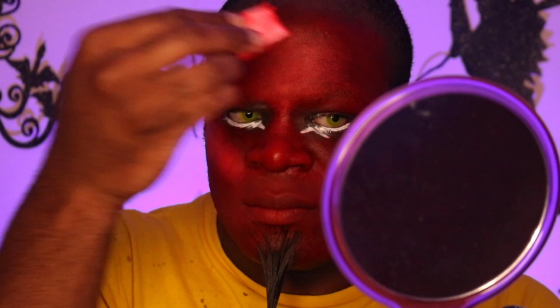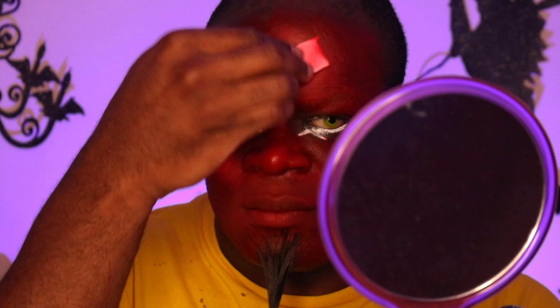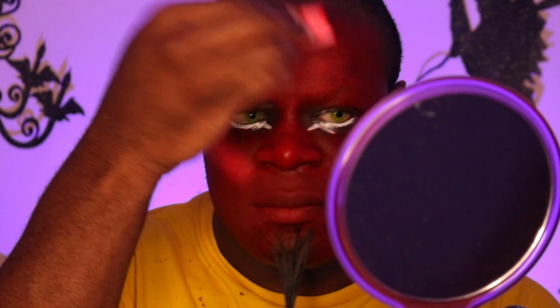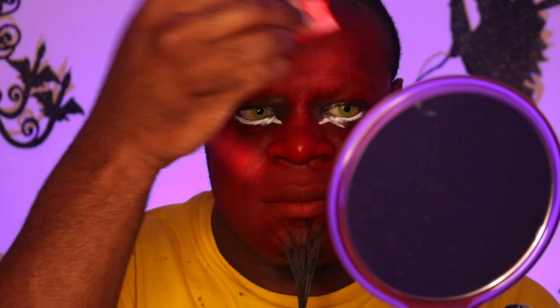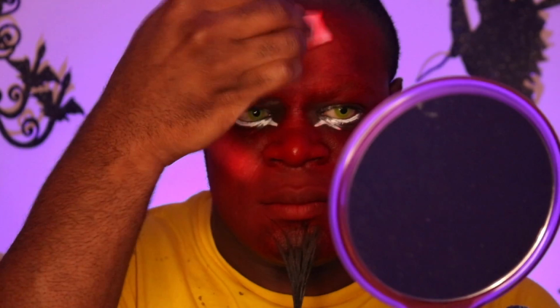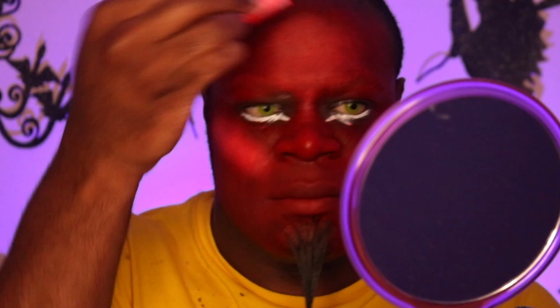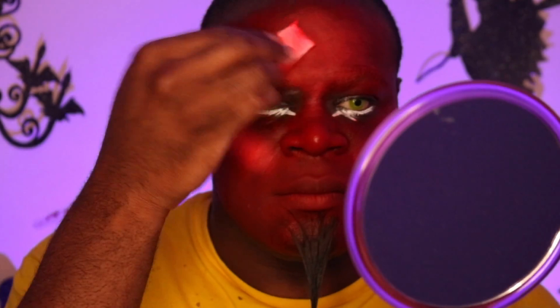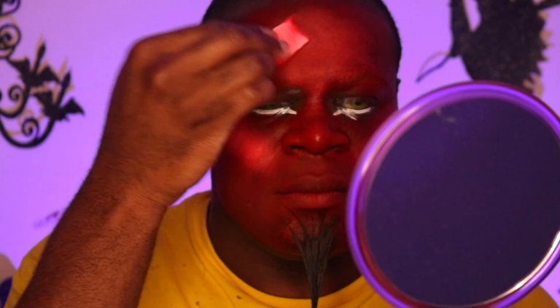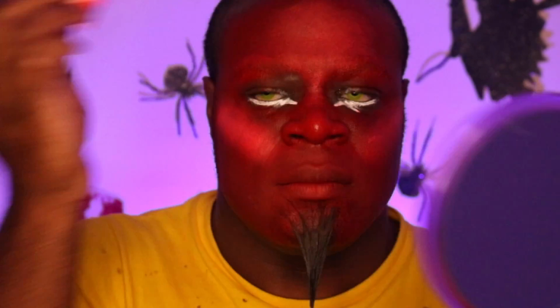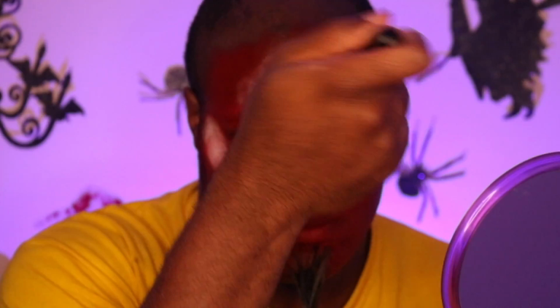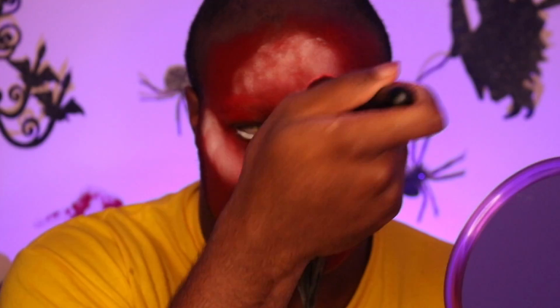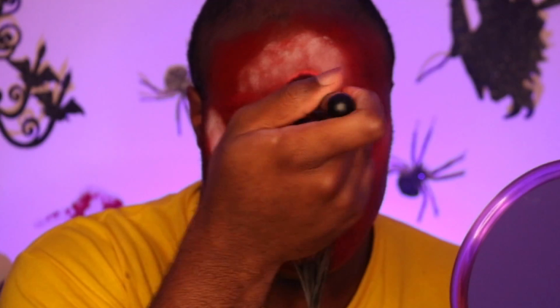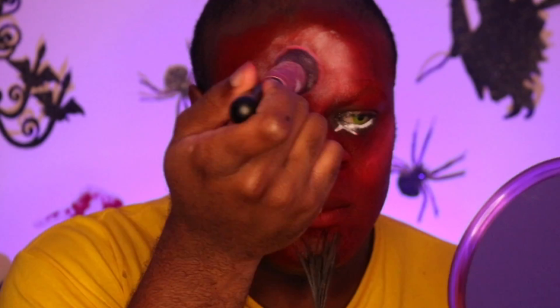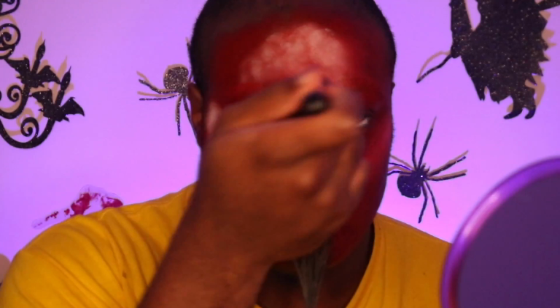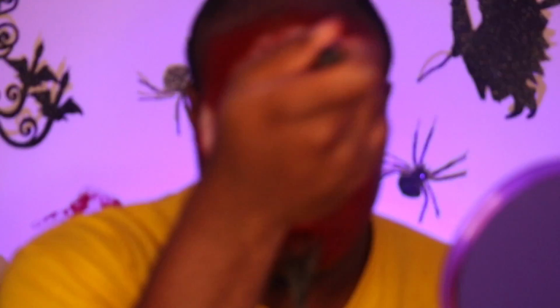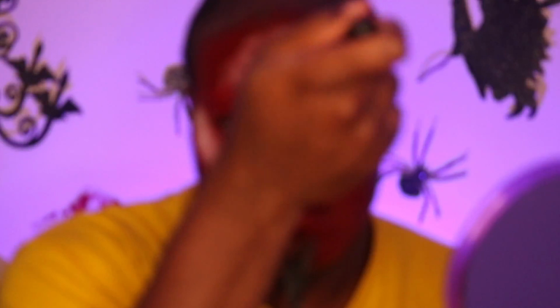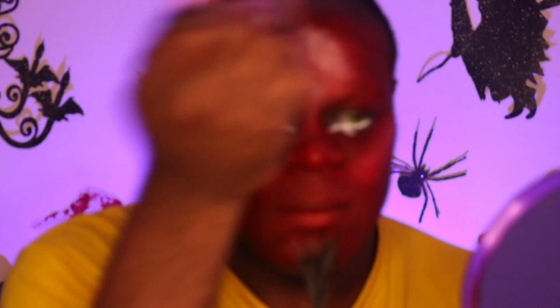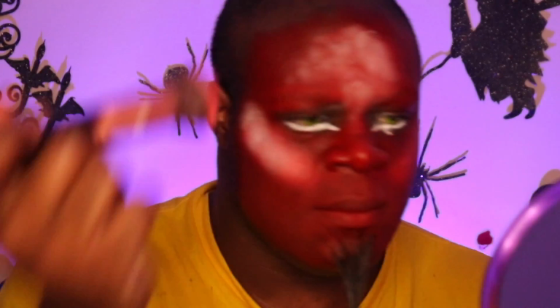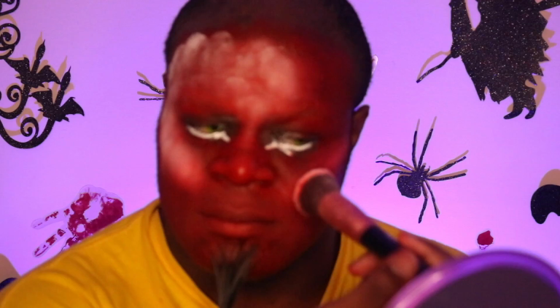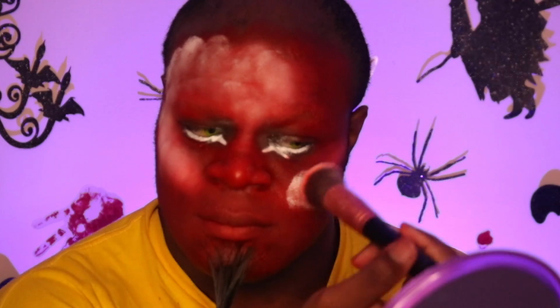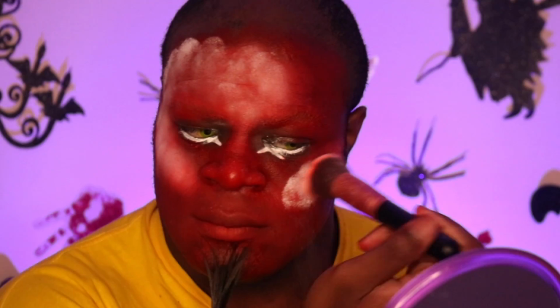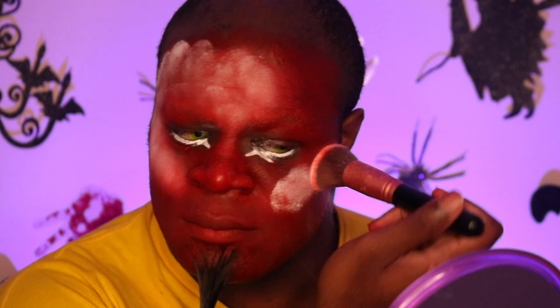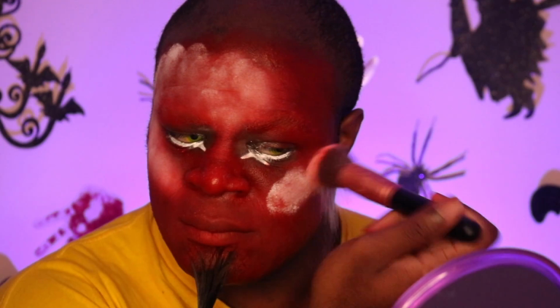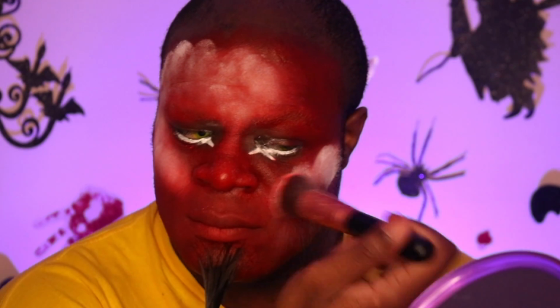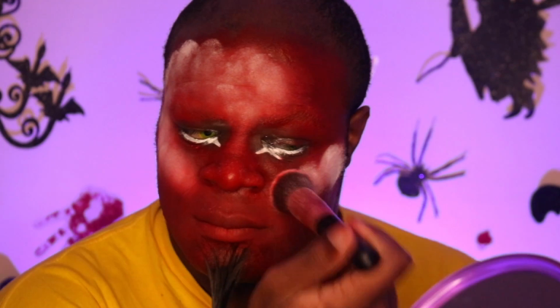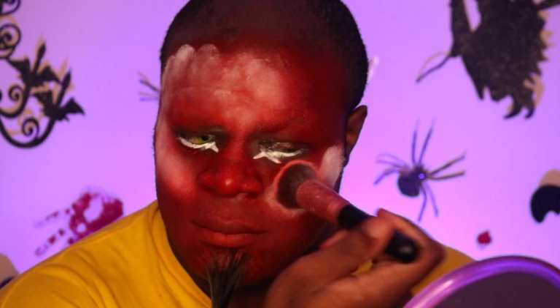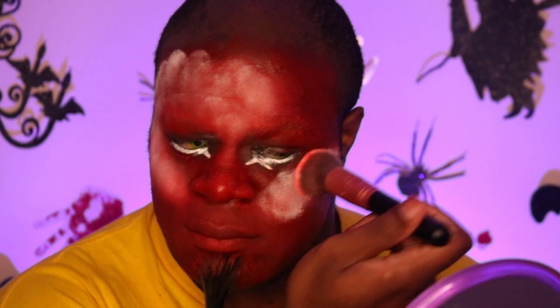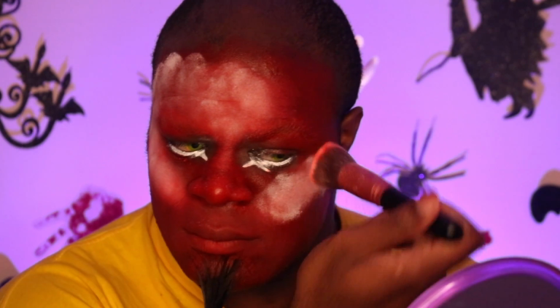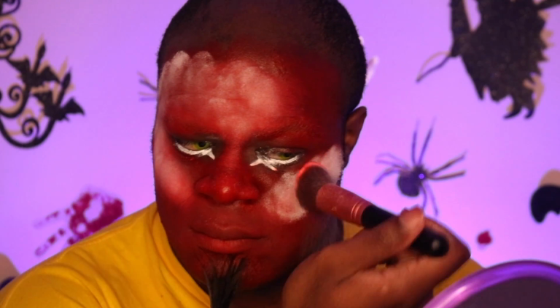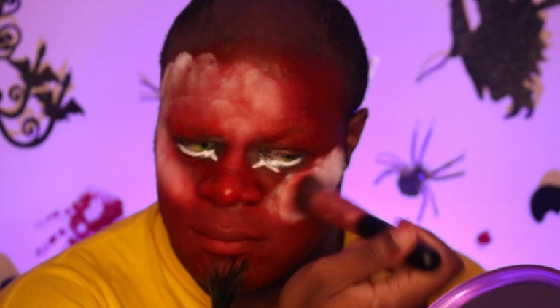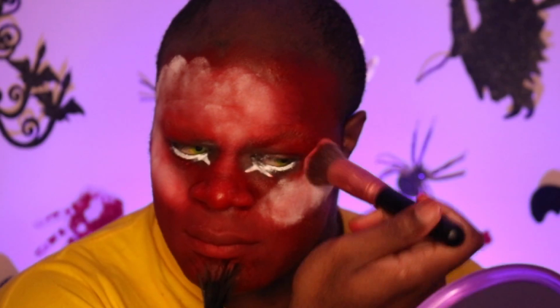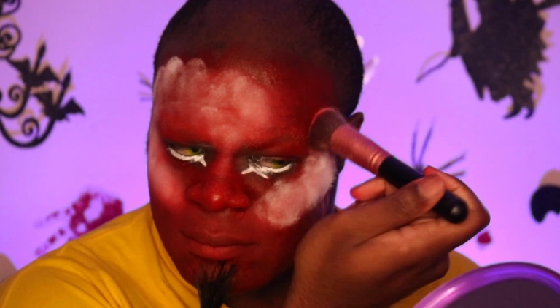As you can see here. And then once I do that, I just powder it to really make it pop.